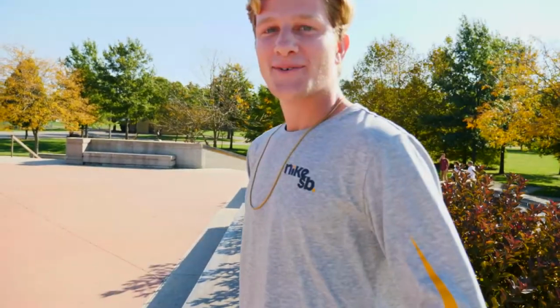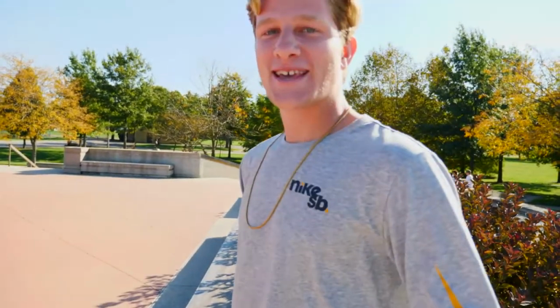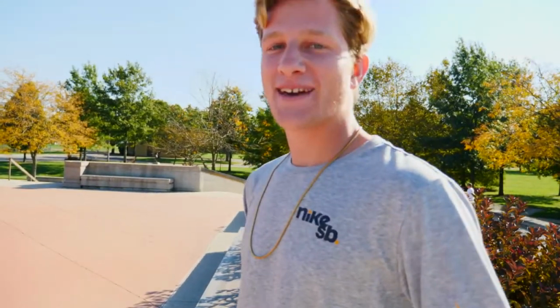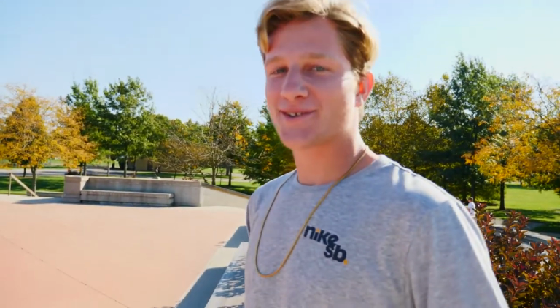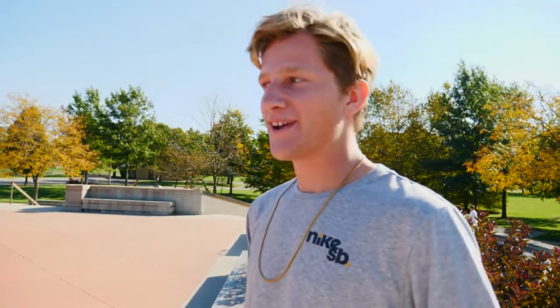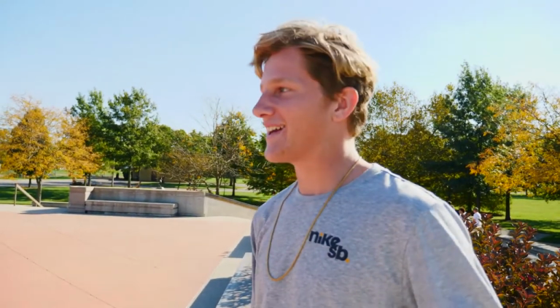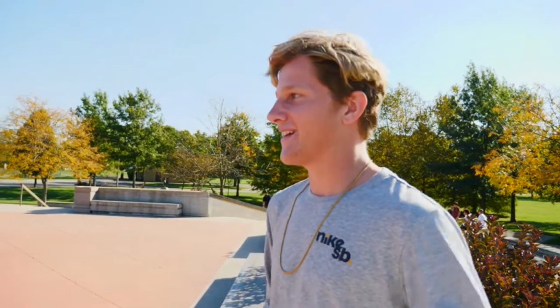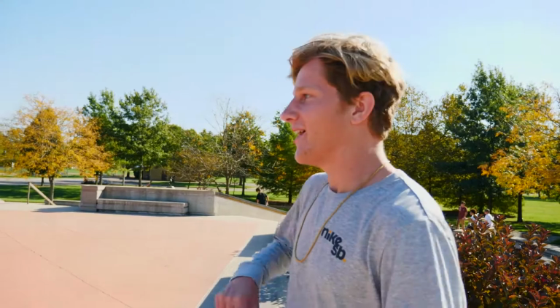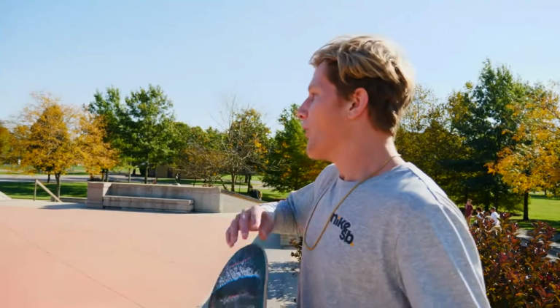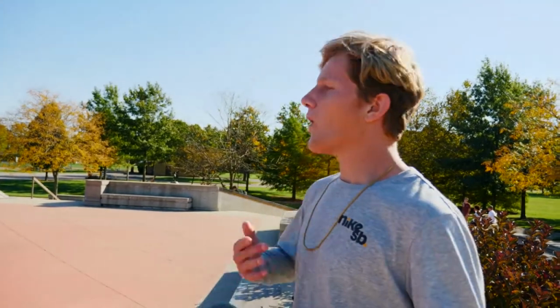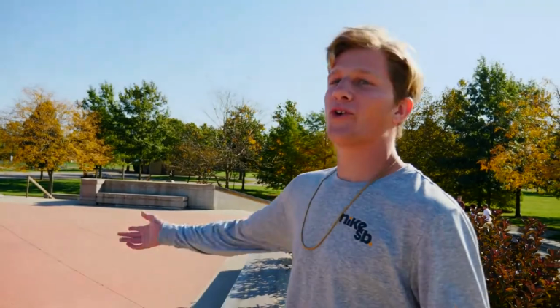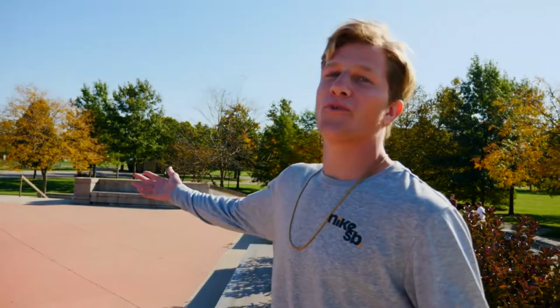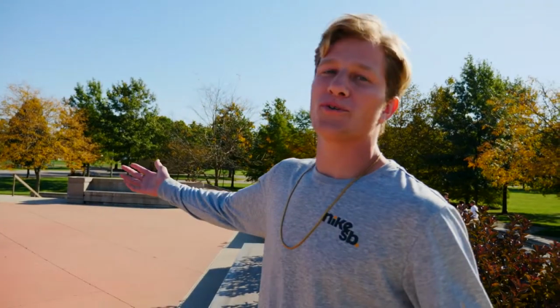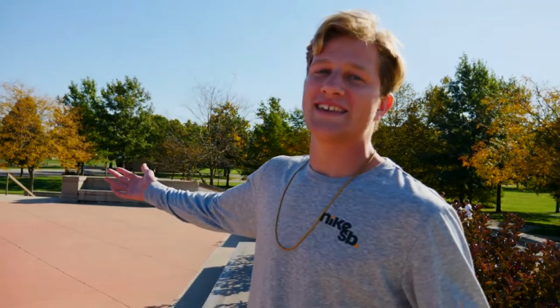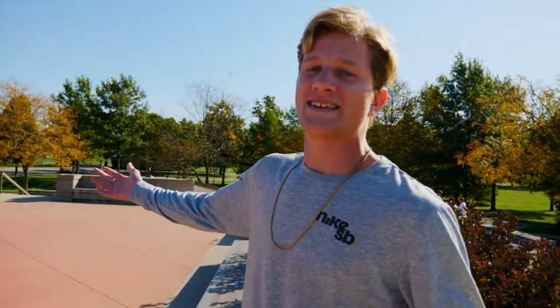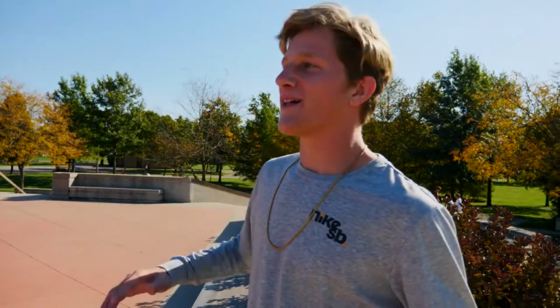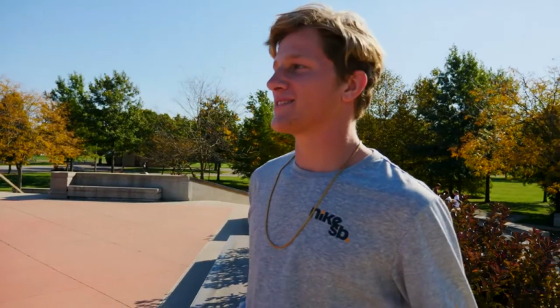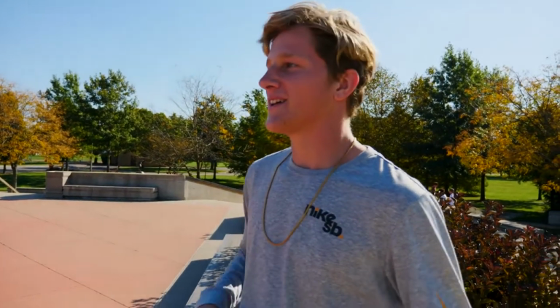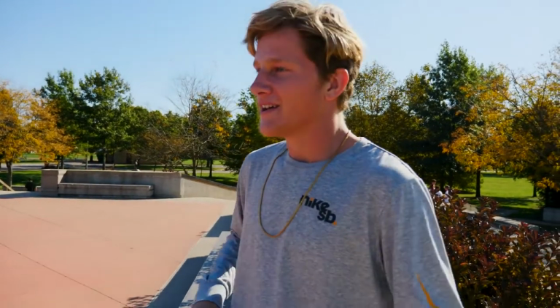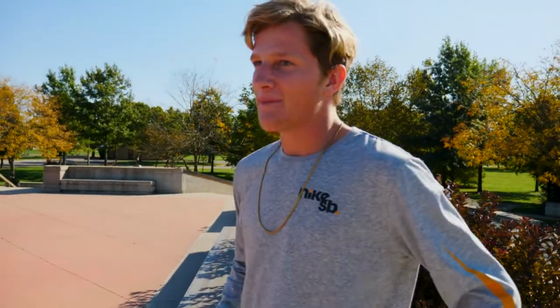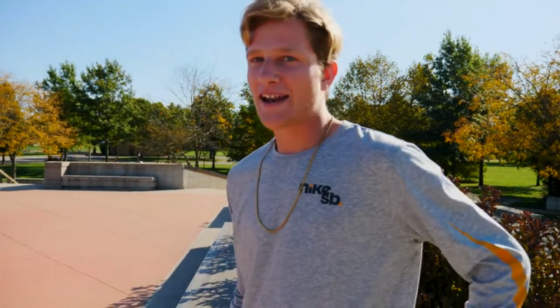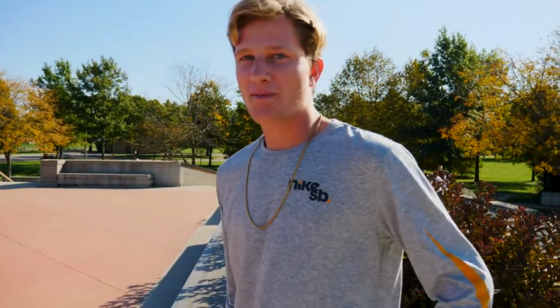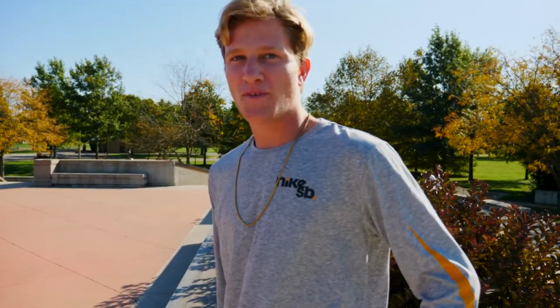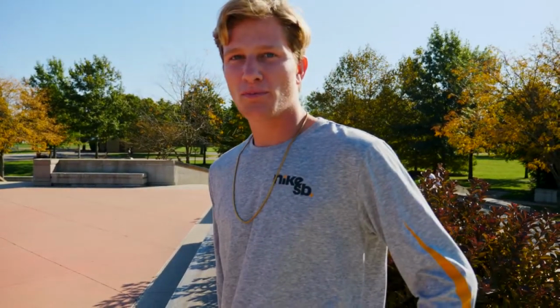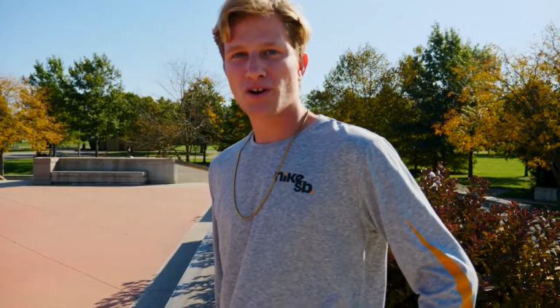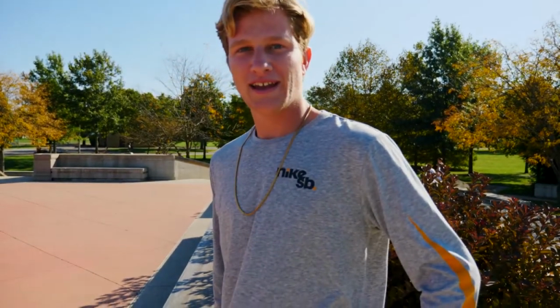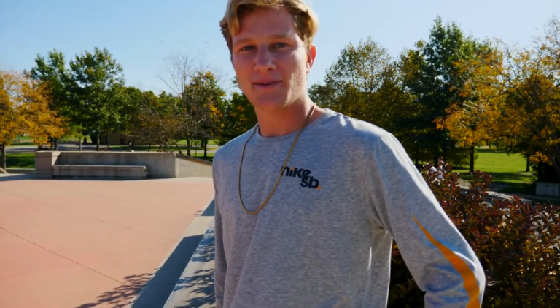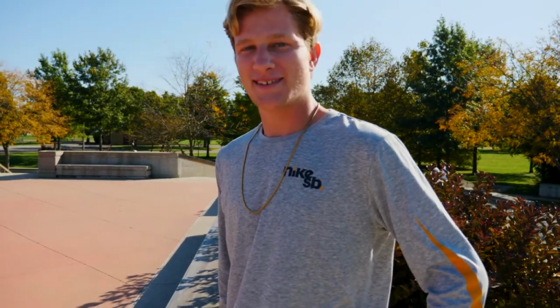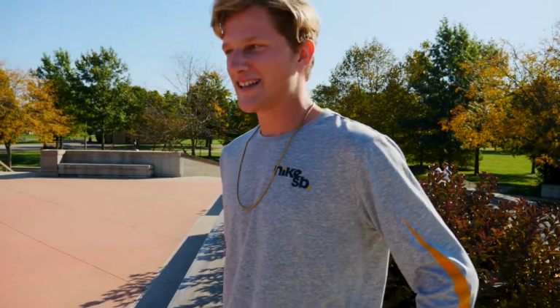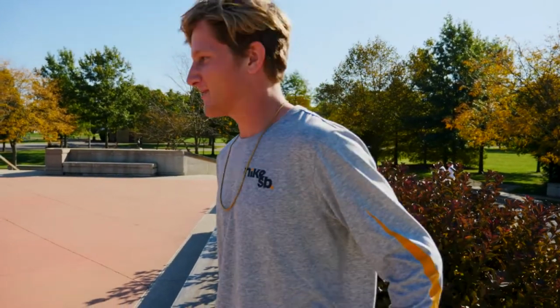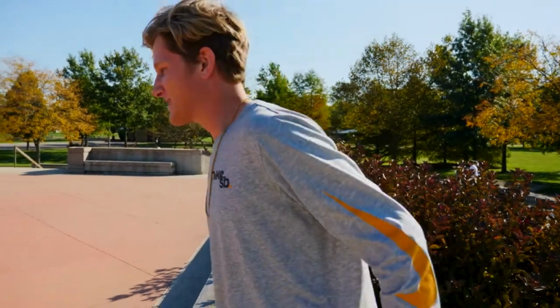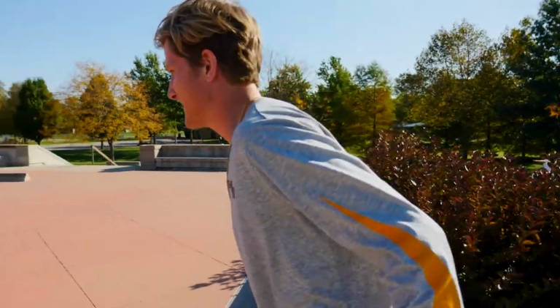What's up guys? We're here at the wonderful DC Plaza and my name's Philbert and I'm going to teach you guys how to backsmith.